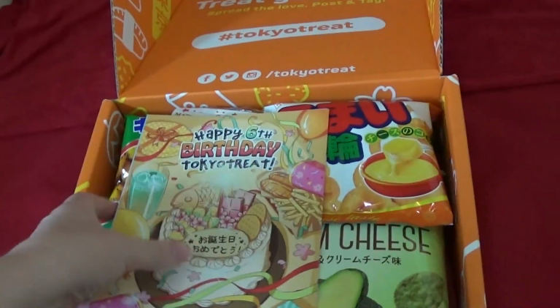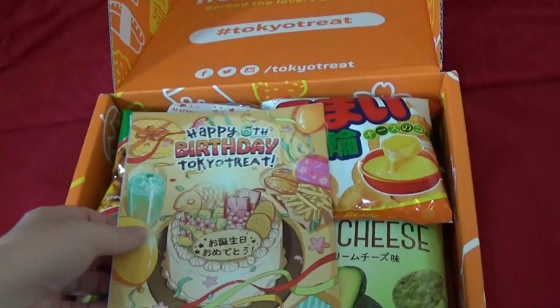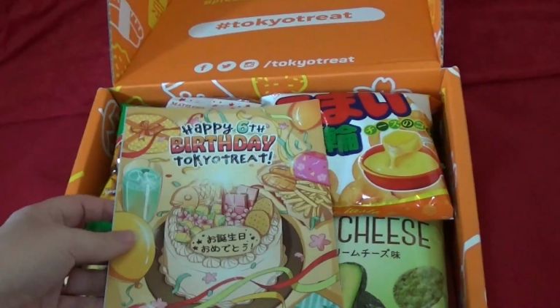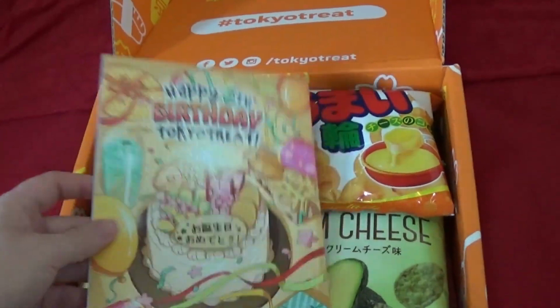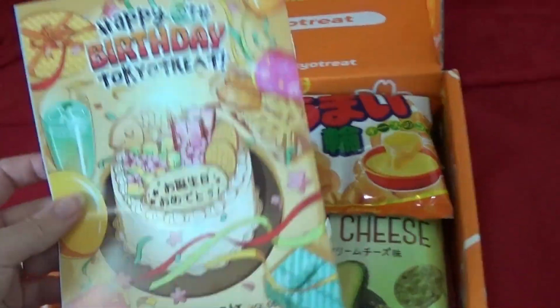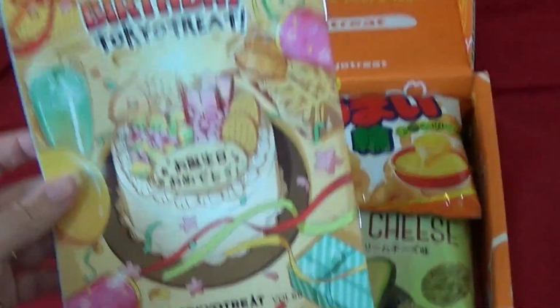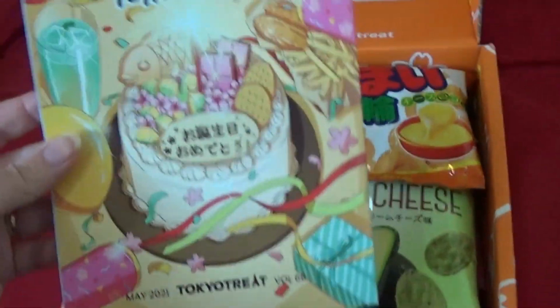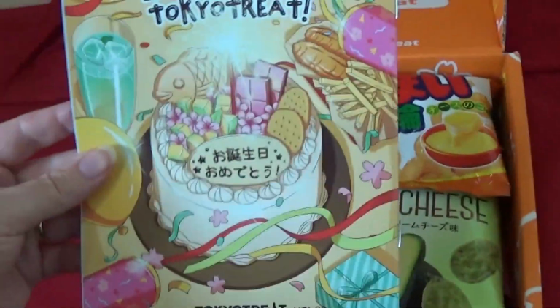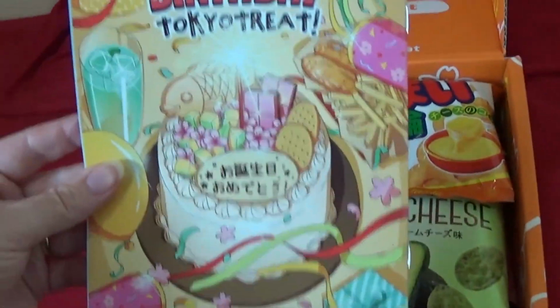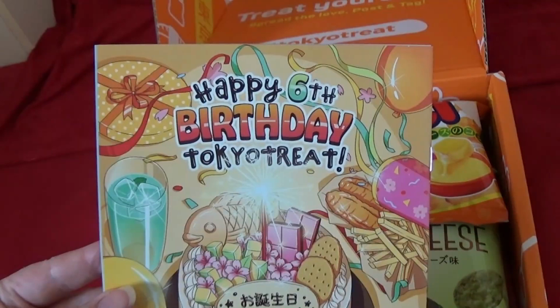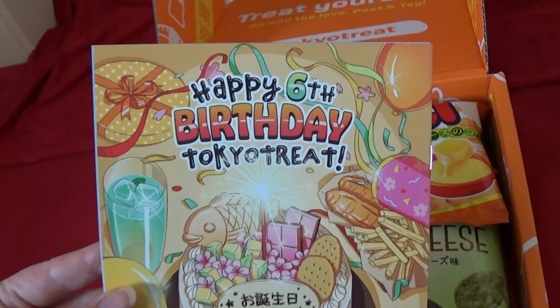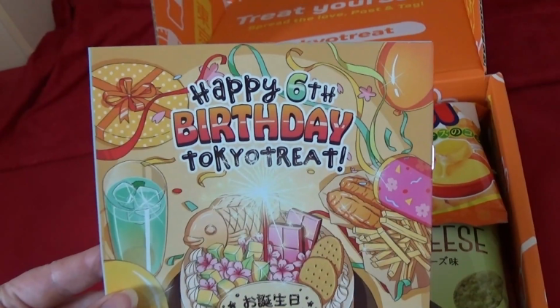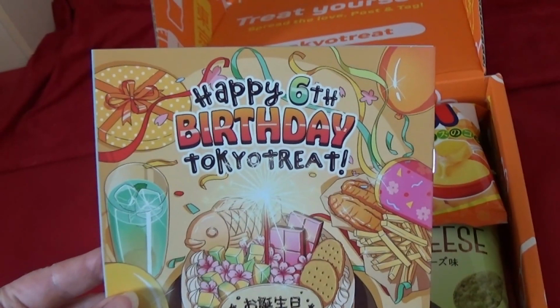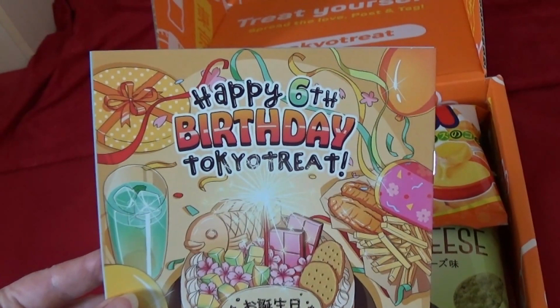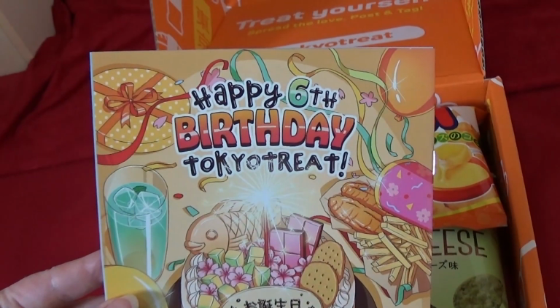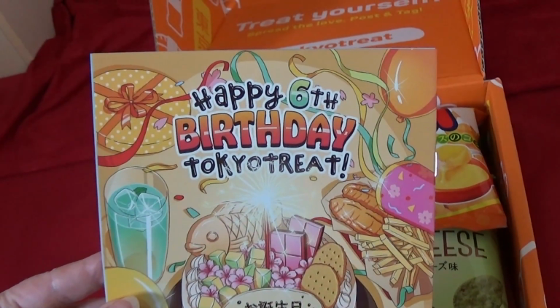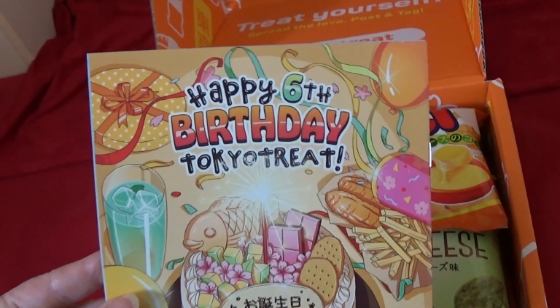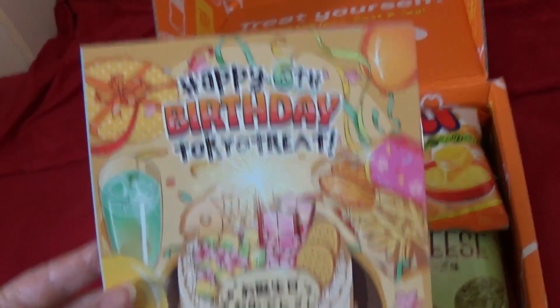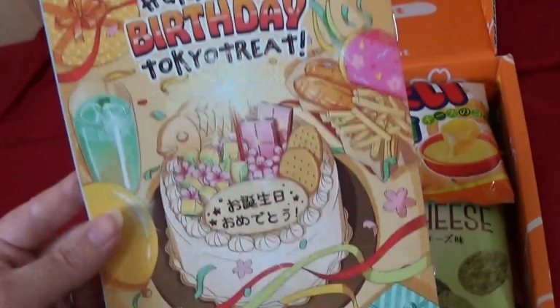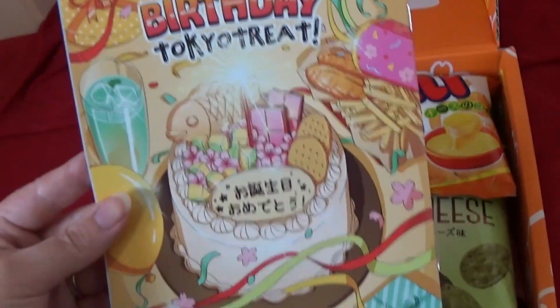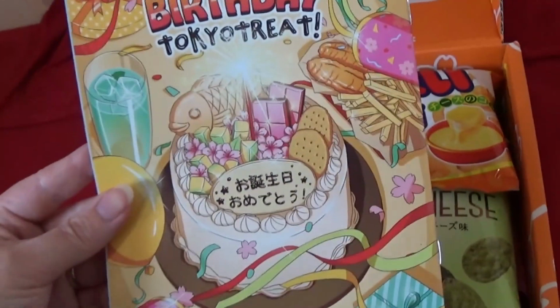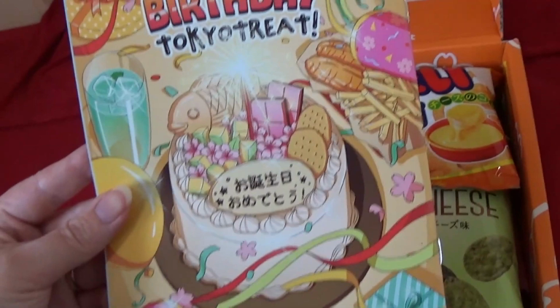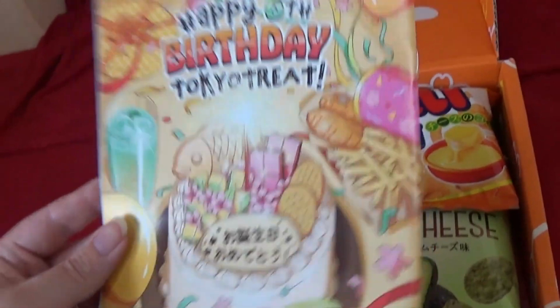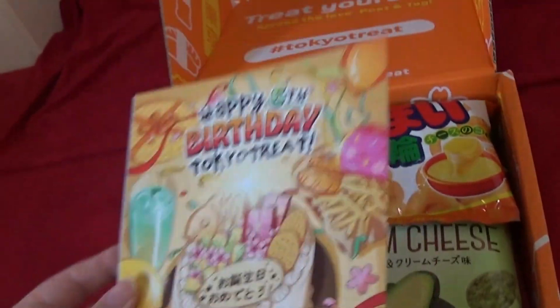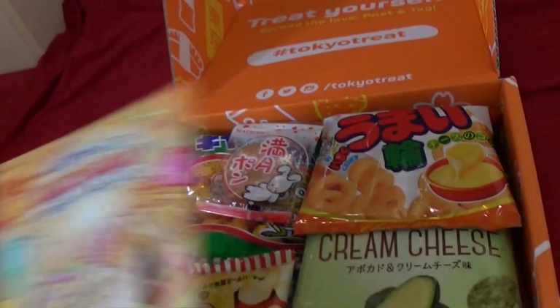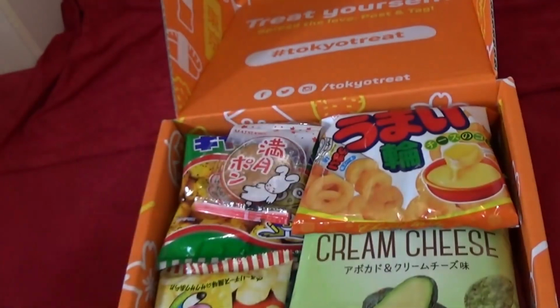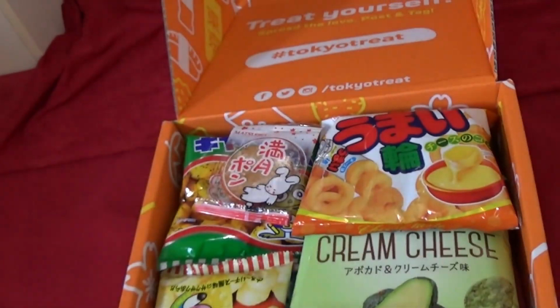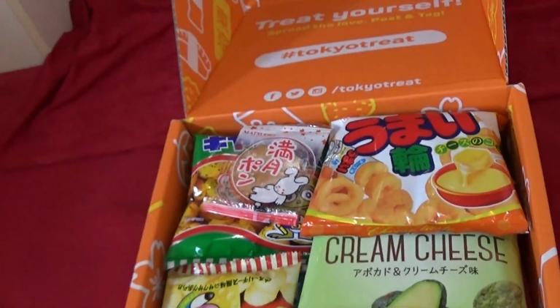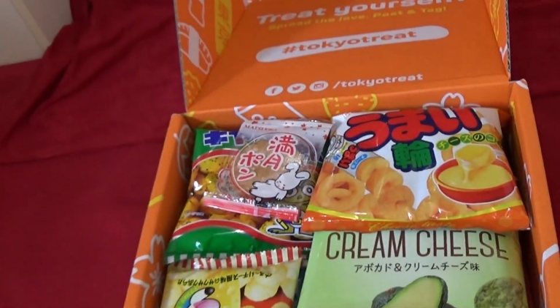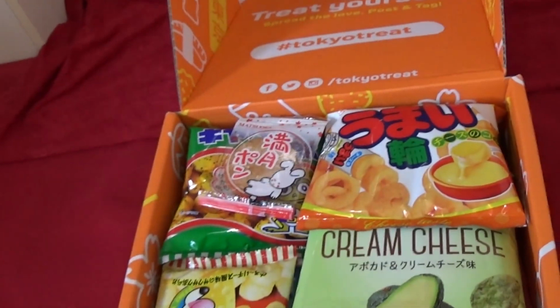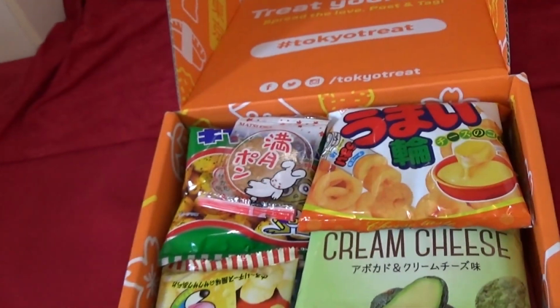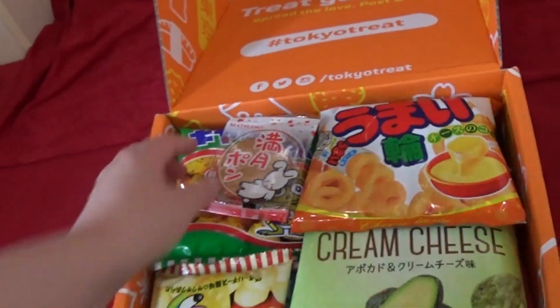Something with avocados on there. Happy 6th birthday Tokyo Treat — that is a while.